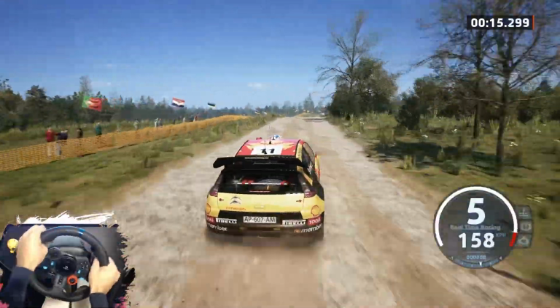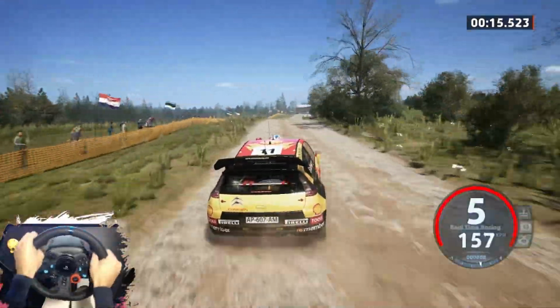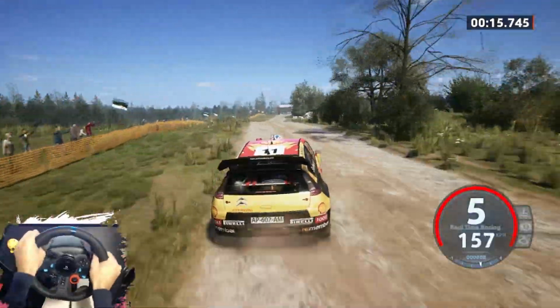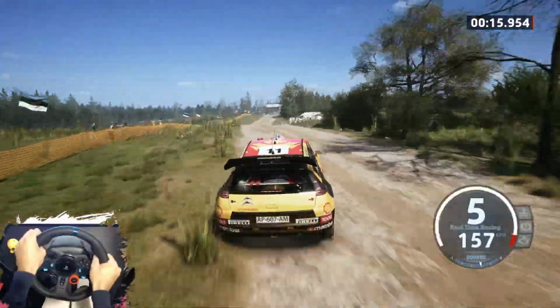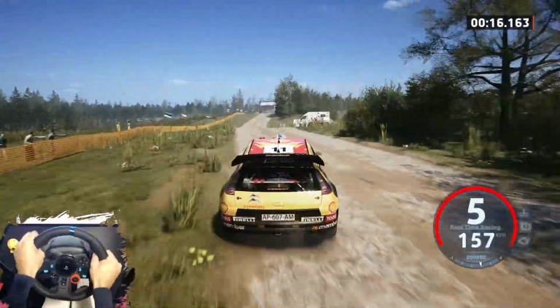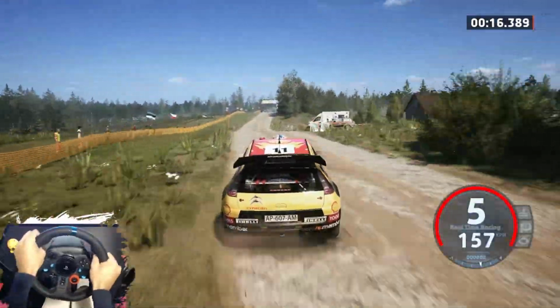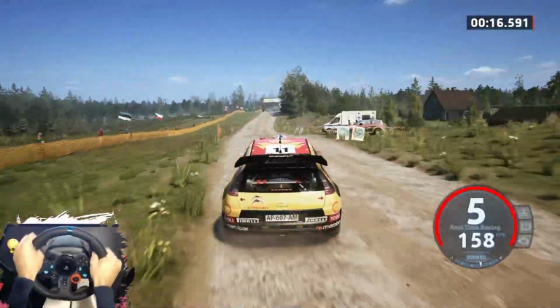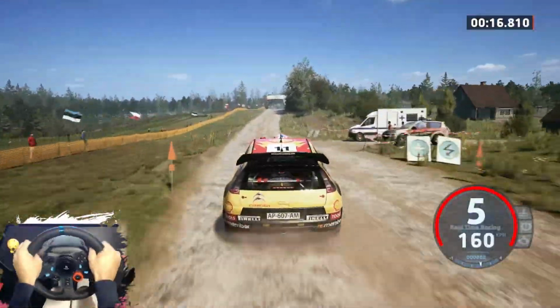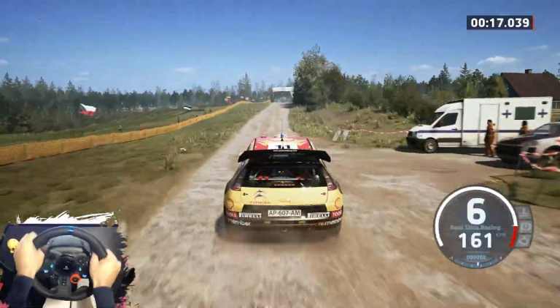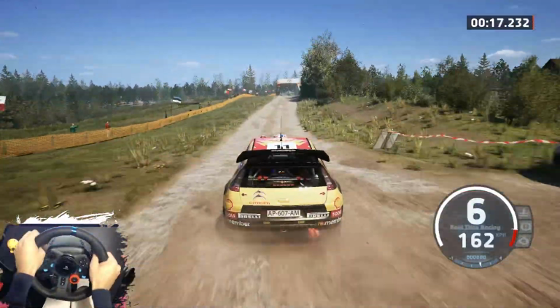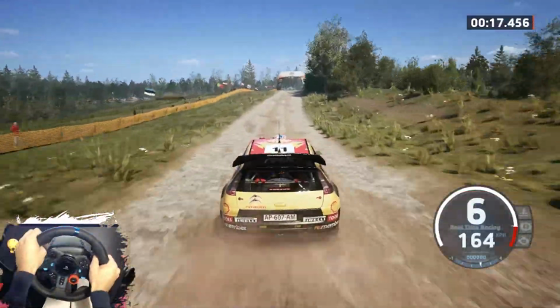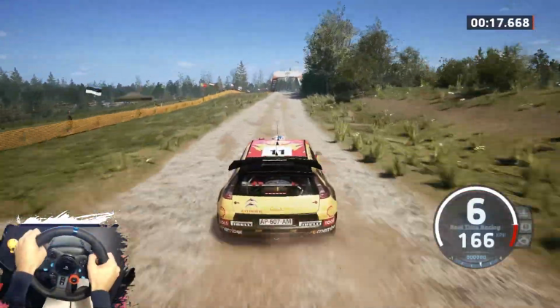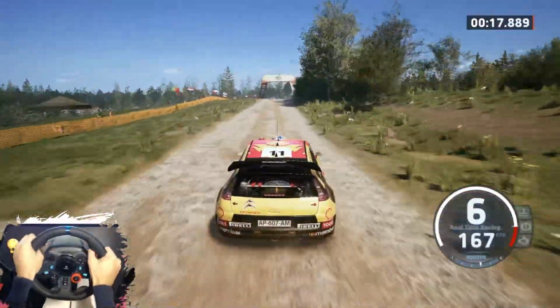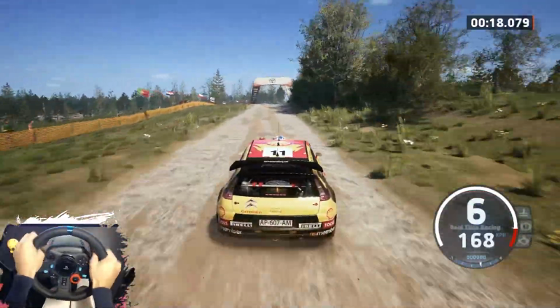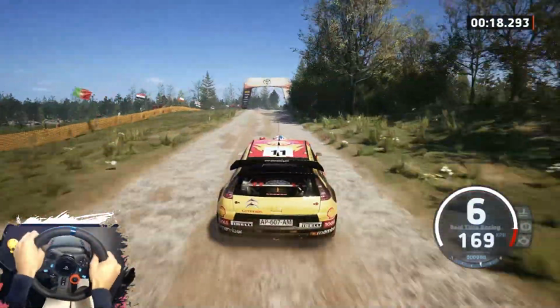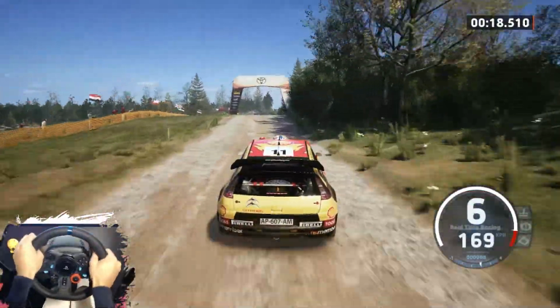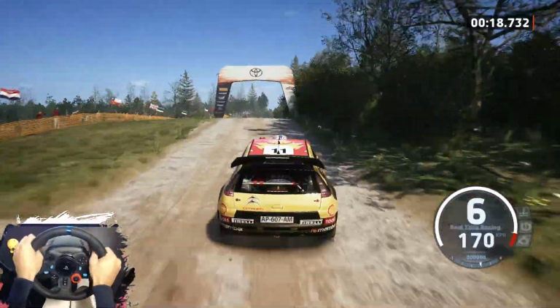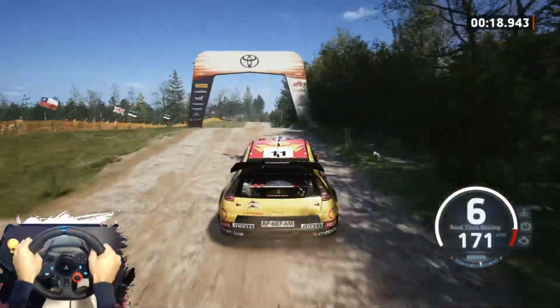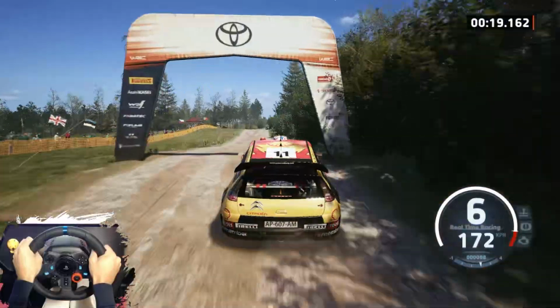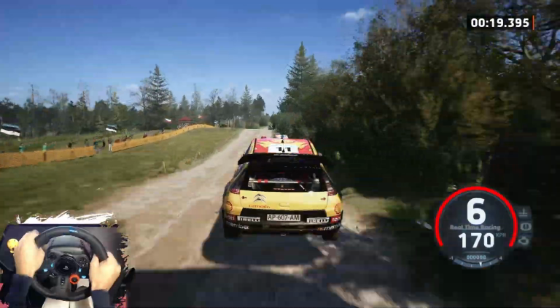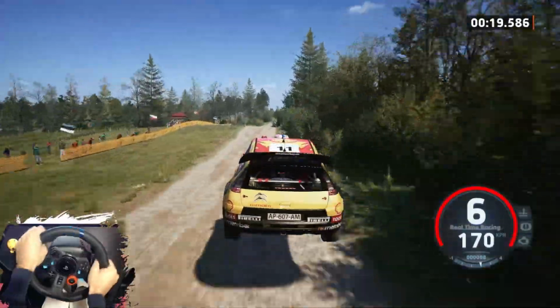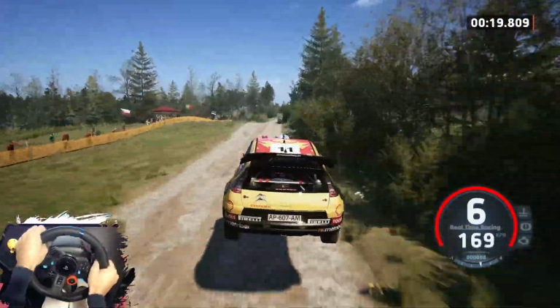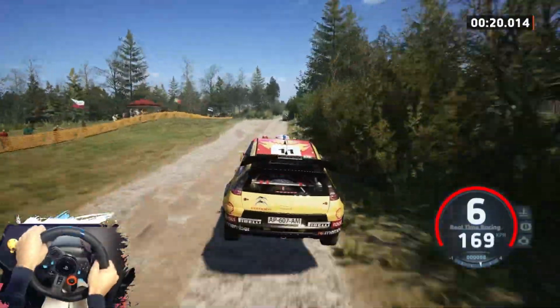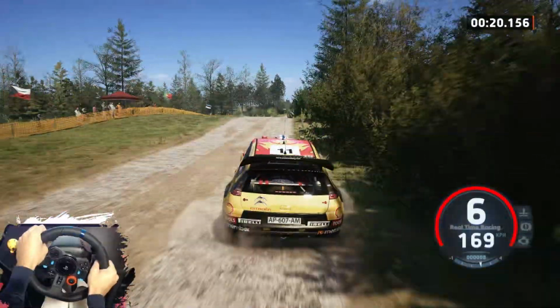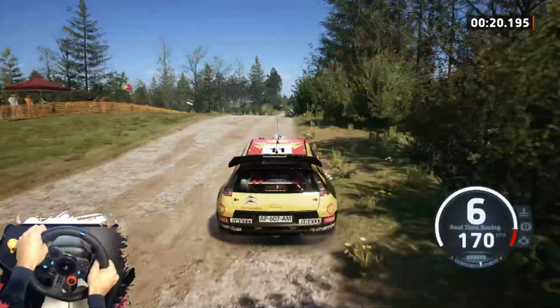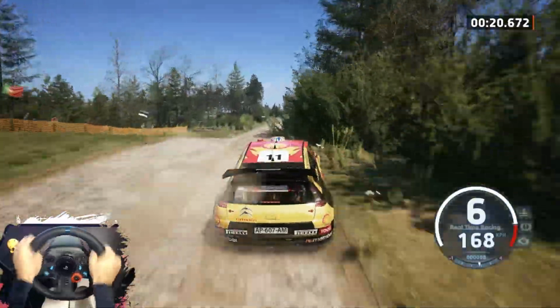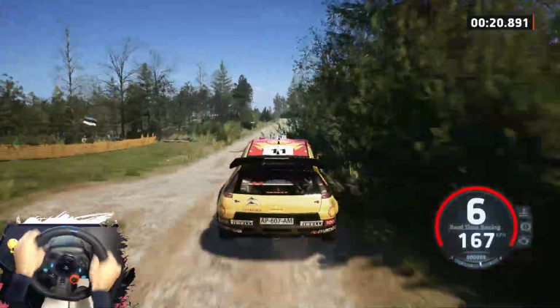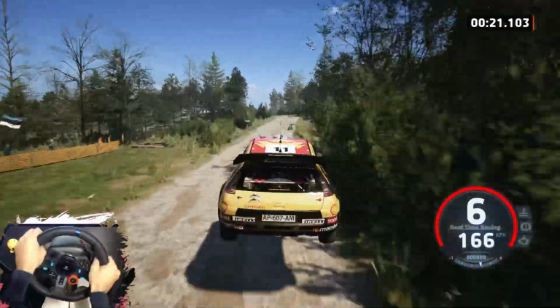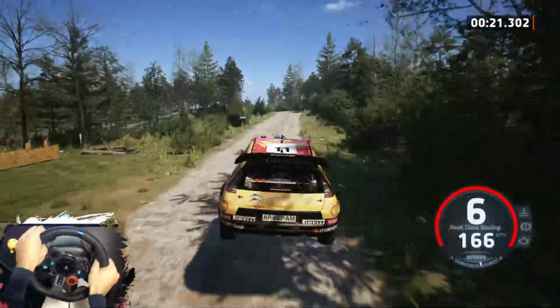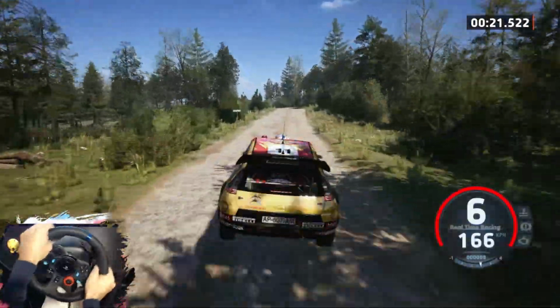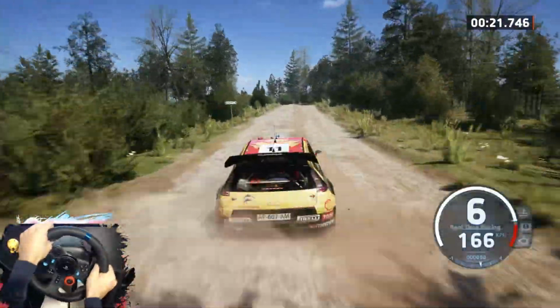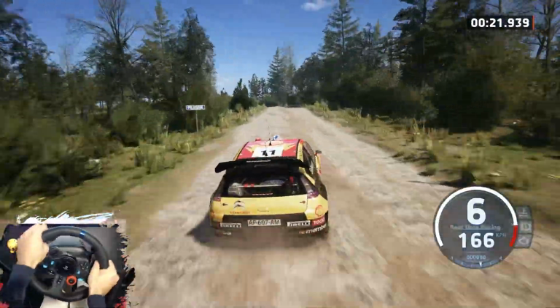Jump, 40. Right to the jump, 60. 5 left, keep in, 60. Left of the jump.